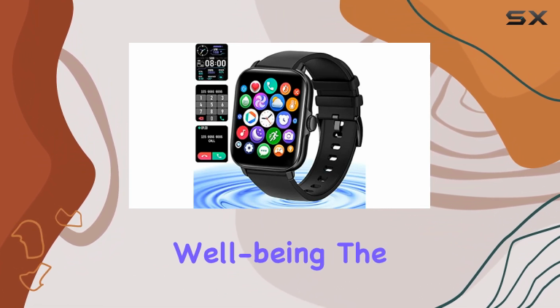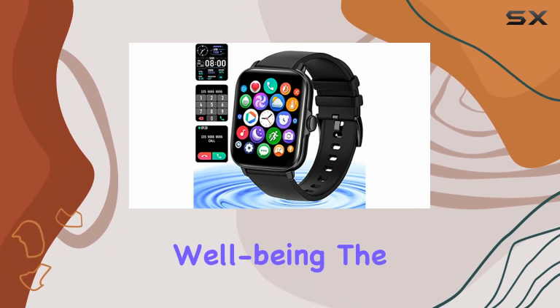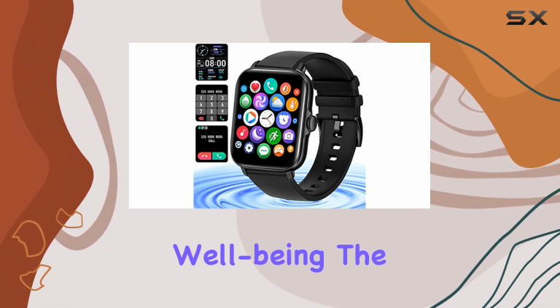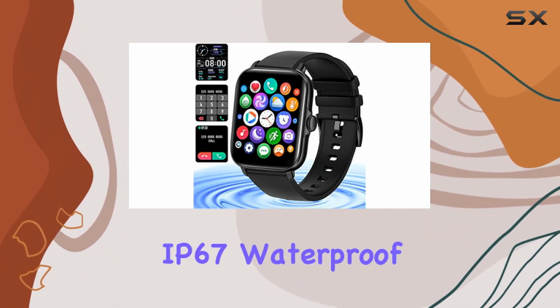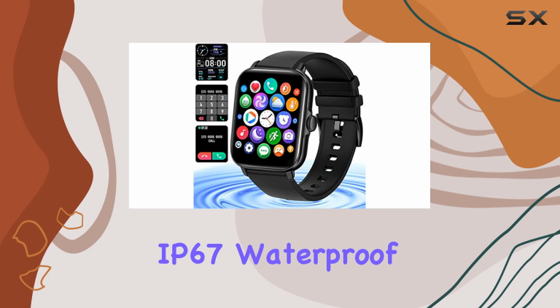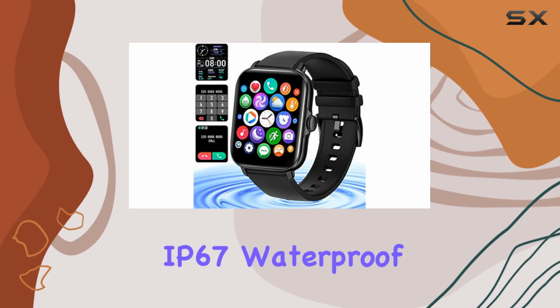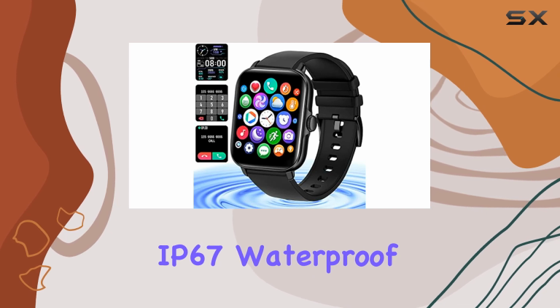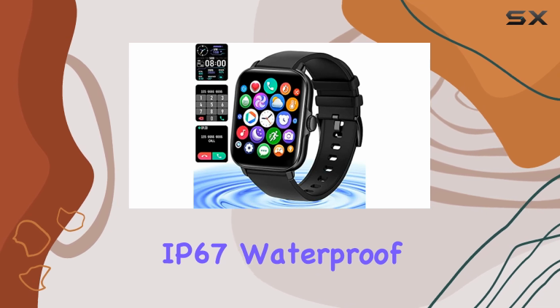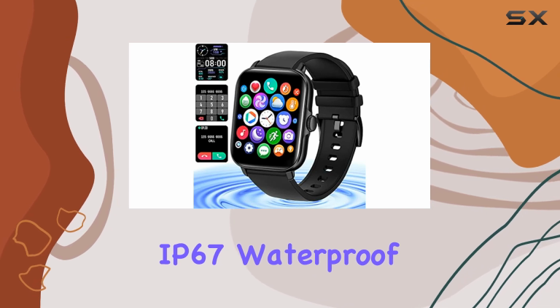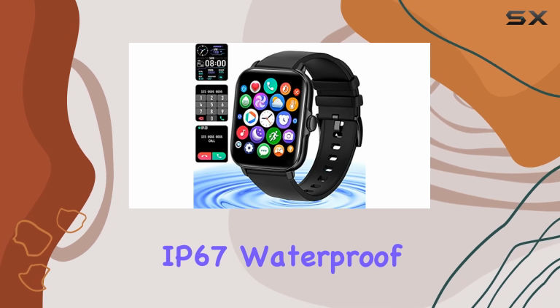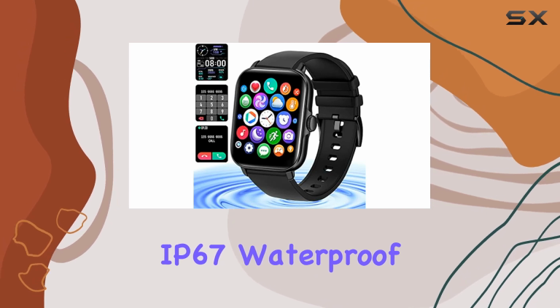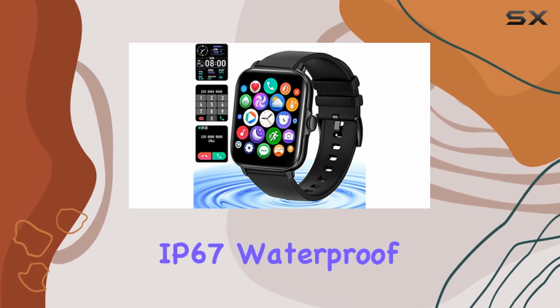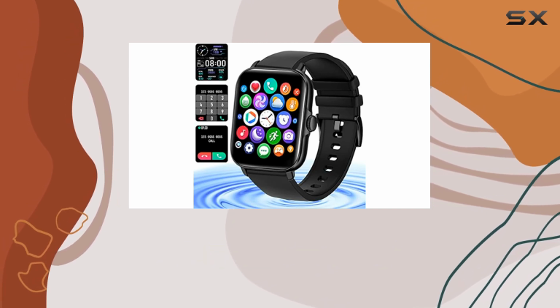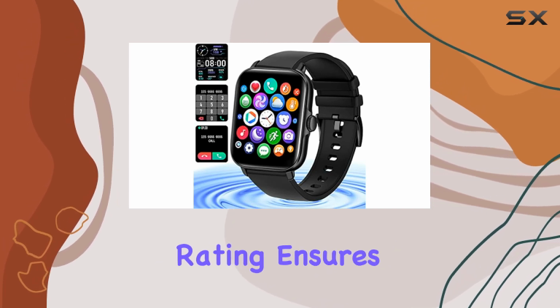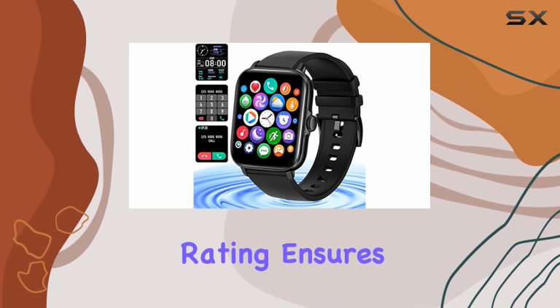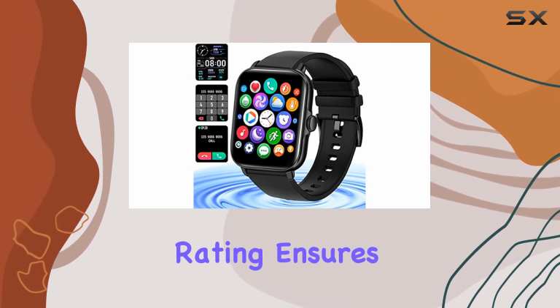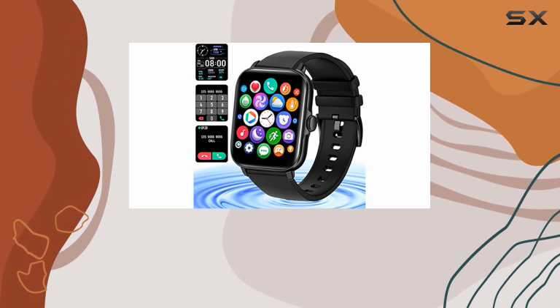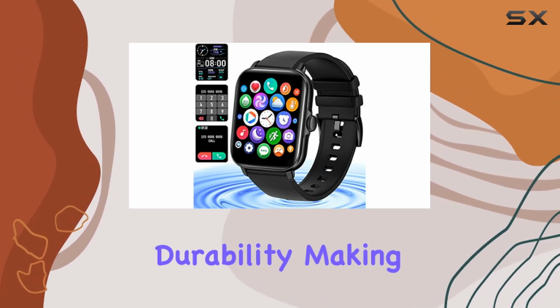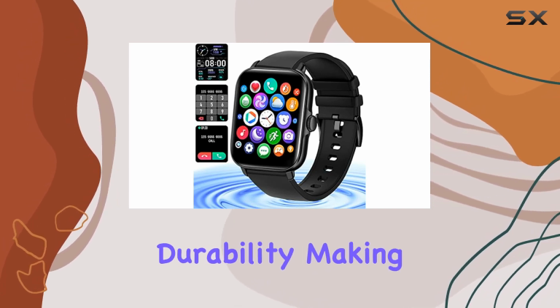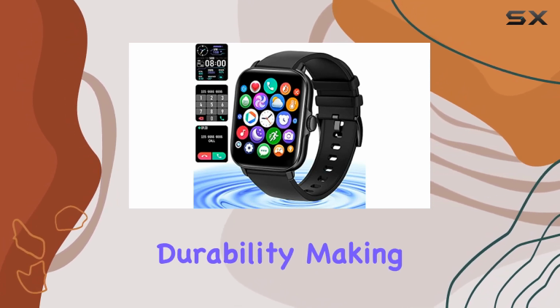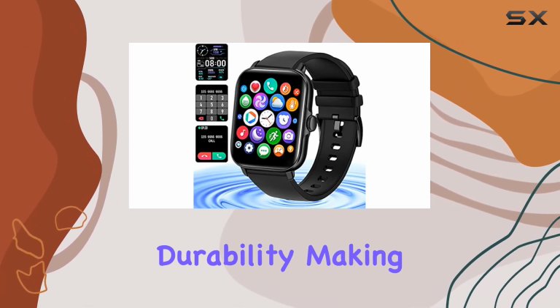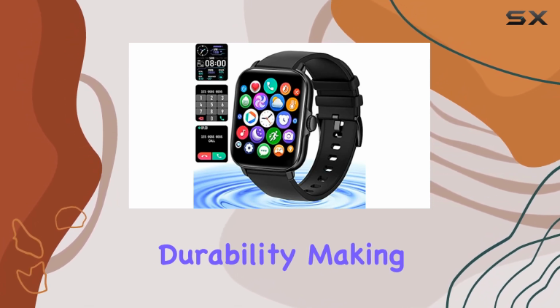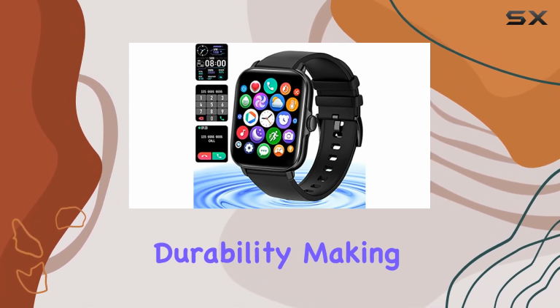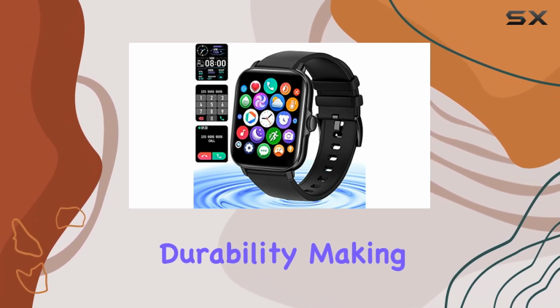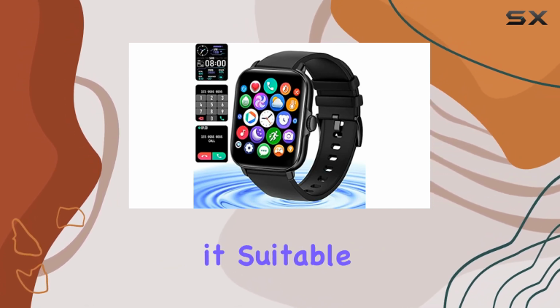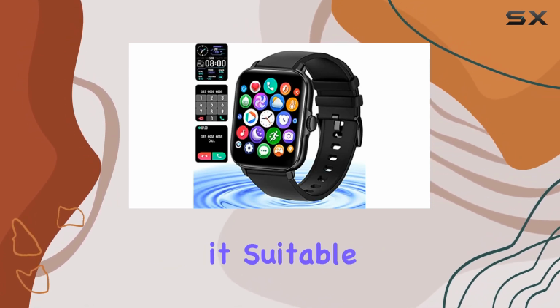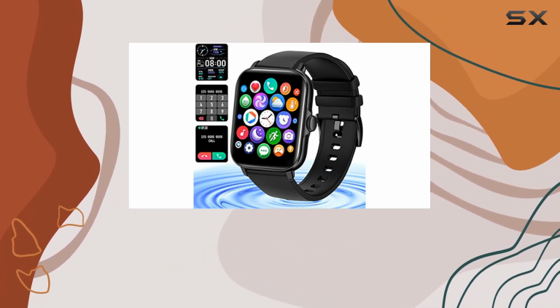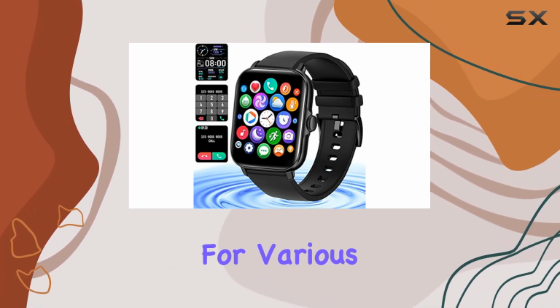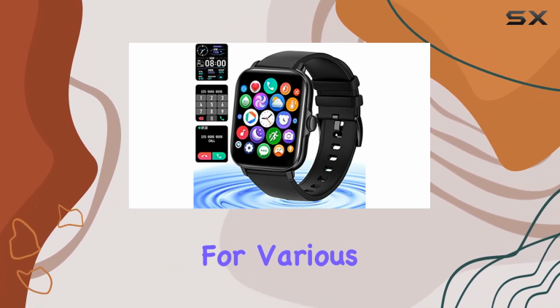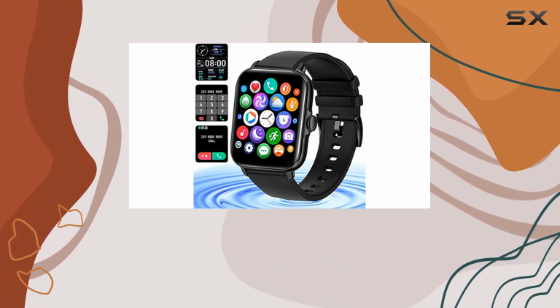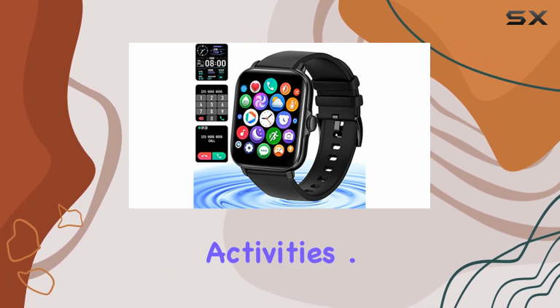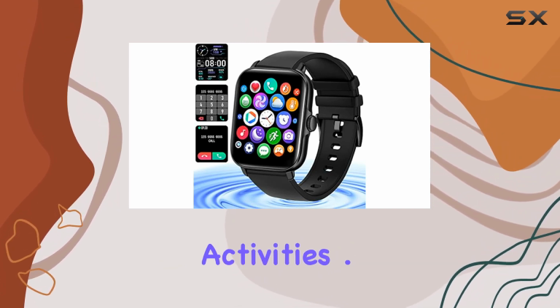The IP67 waterproof rating ensures durability, making it suitable for various activities.